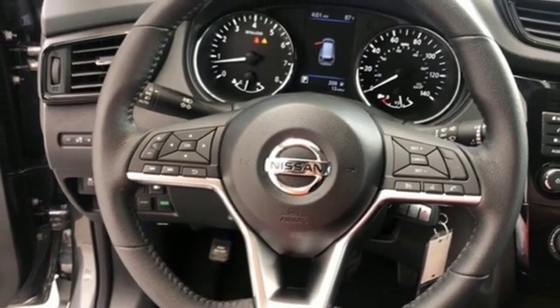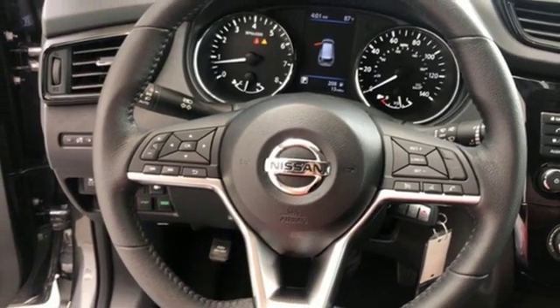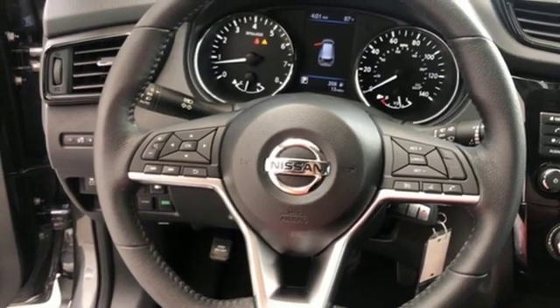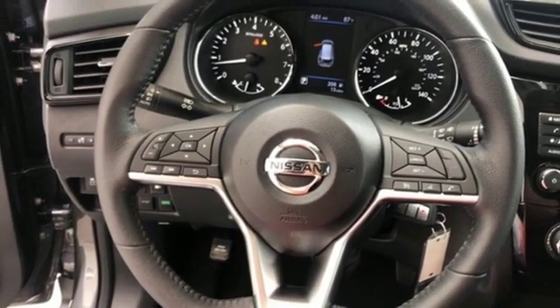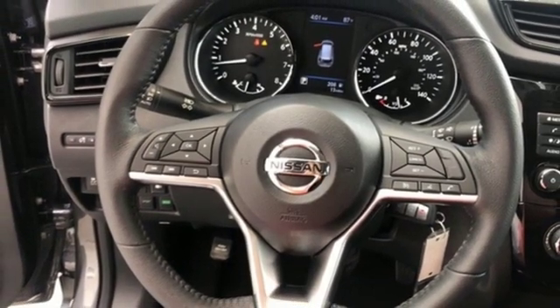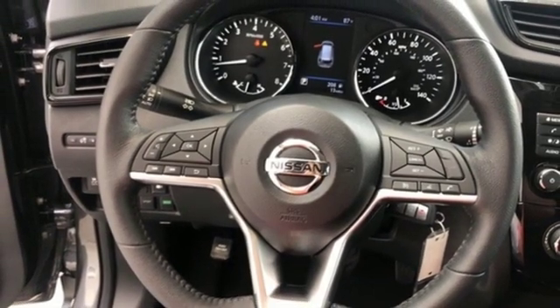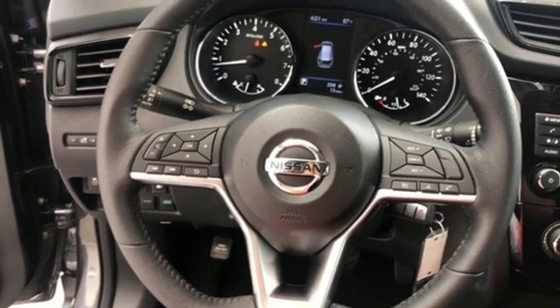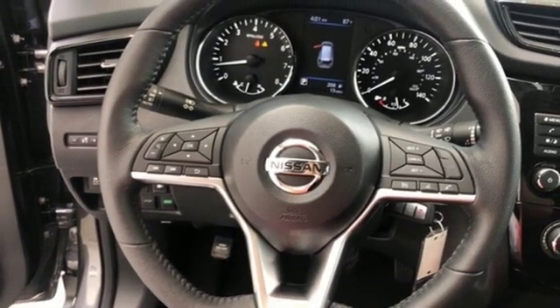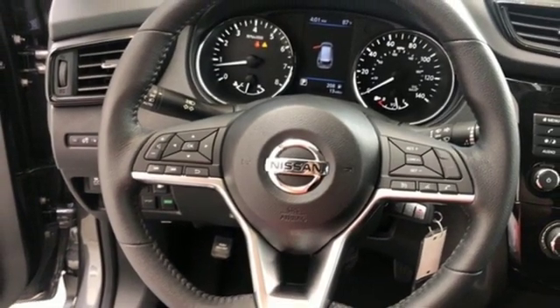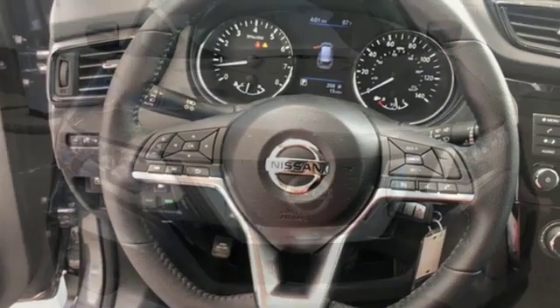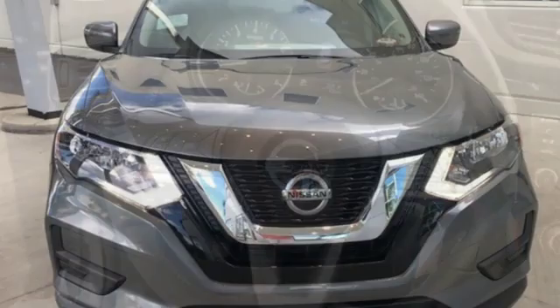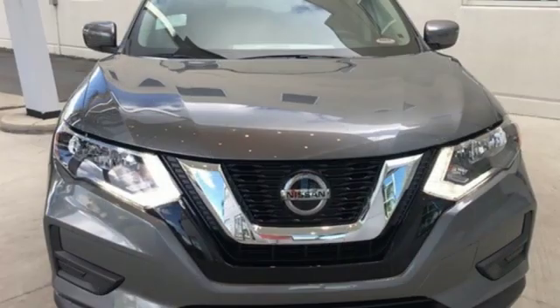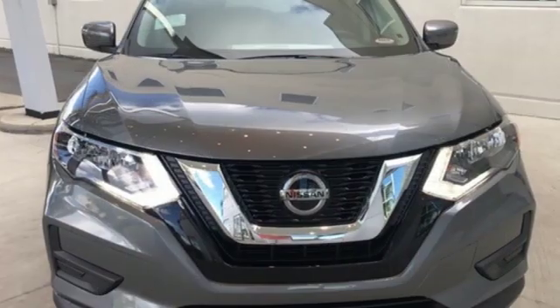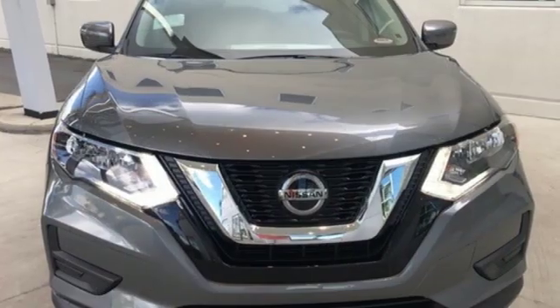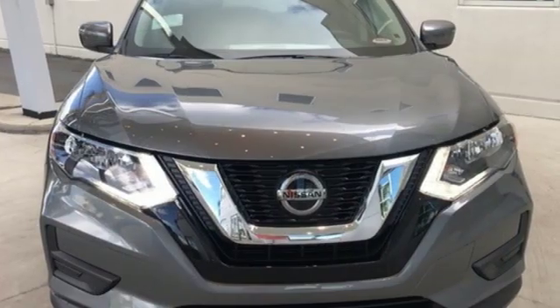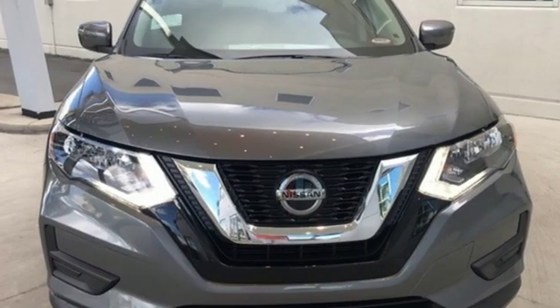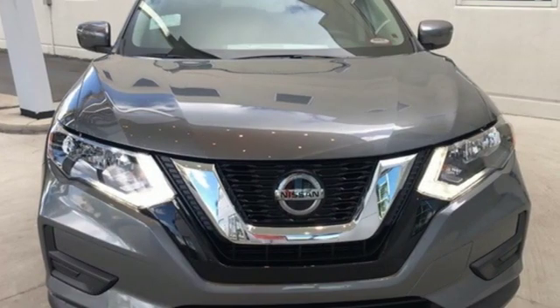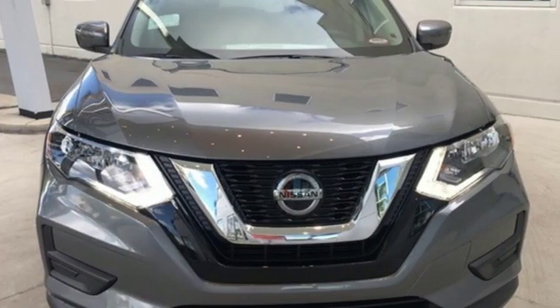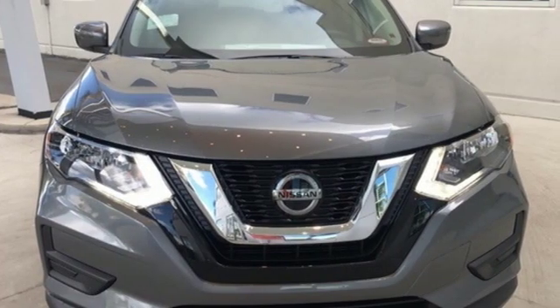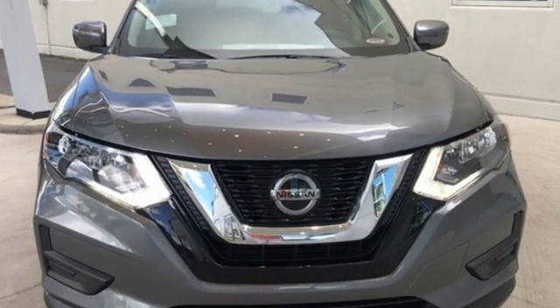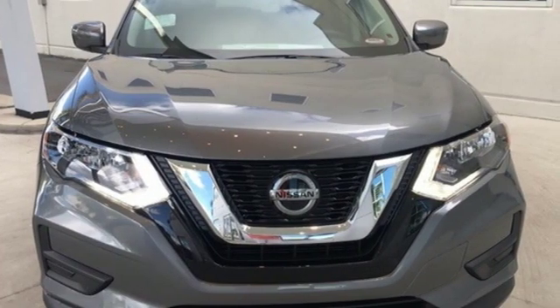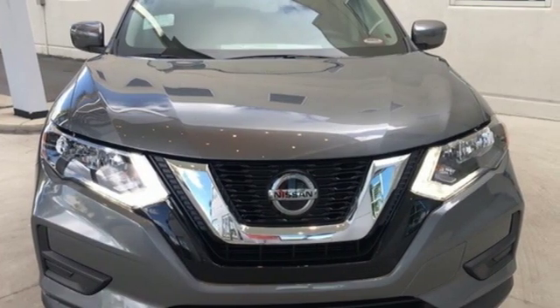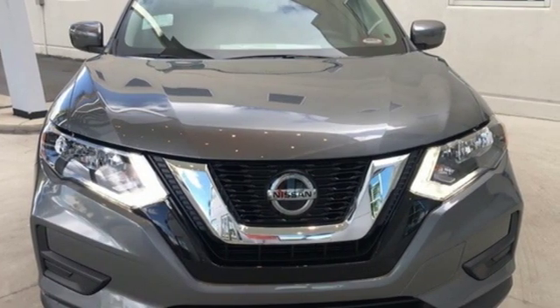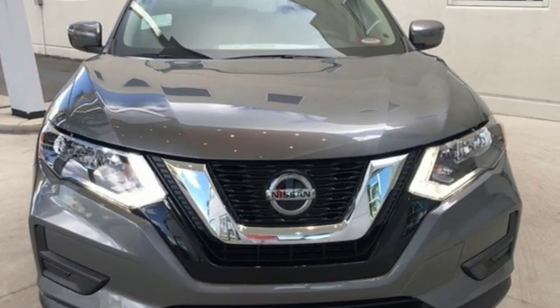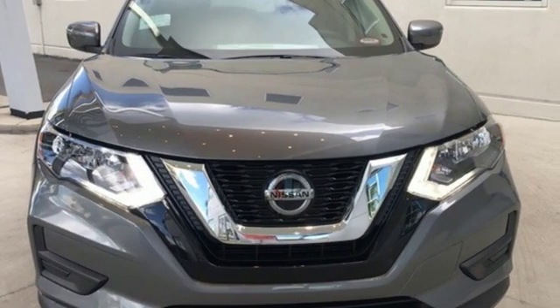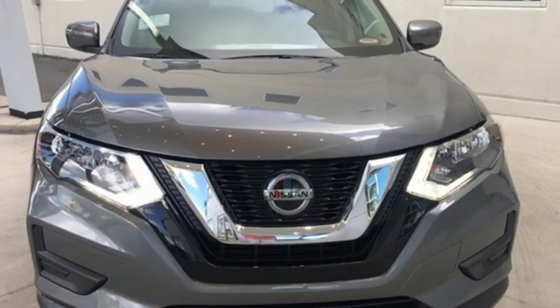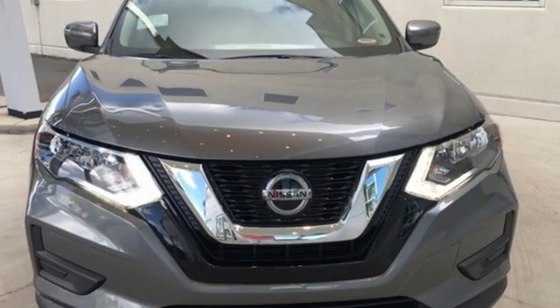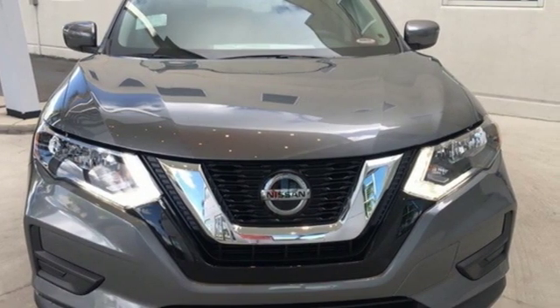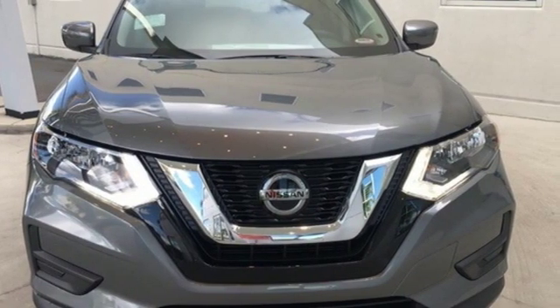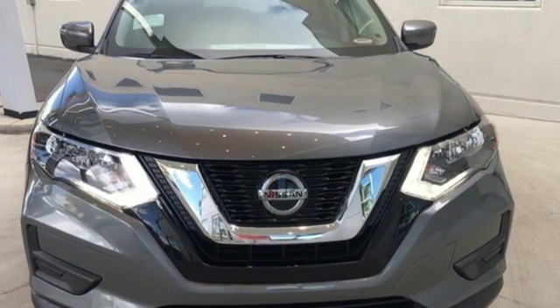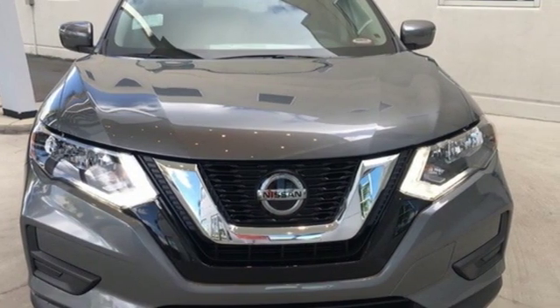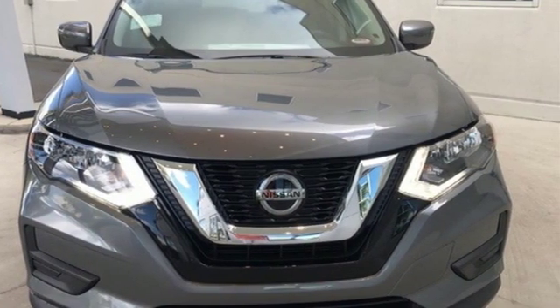Nissan excites the senses so you can enjoy the journey. Hurry in today for a test drive.